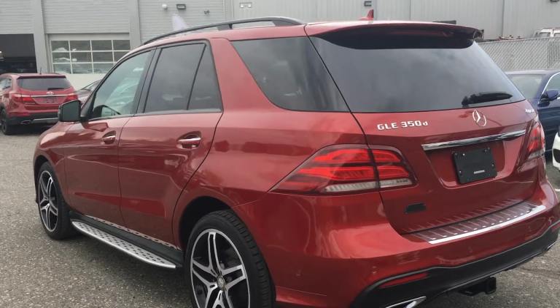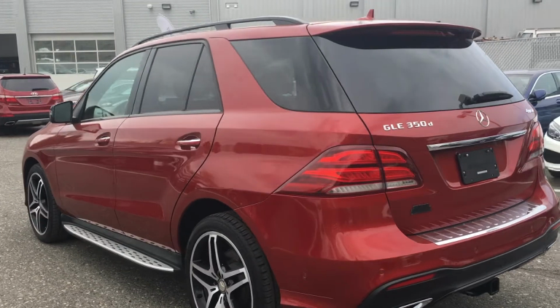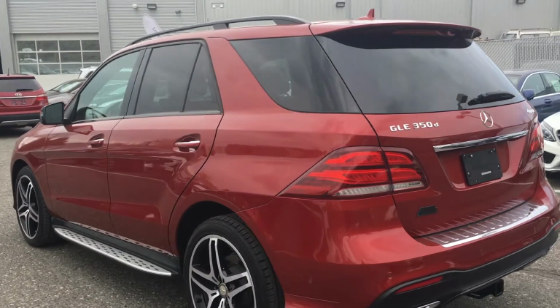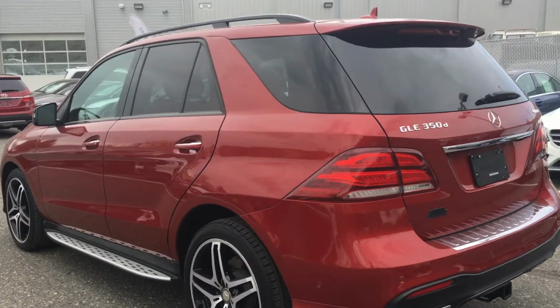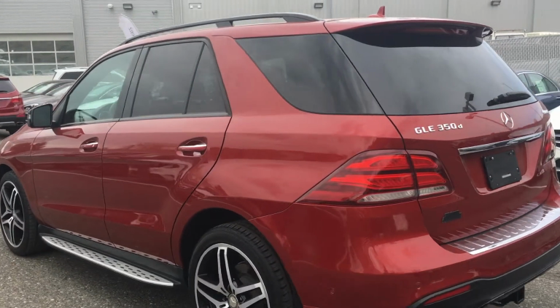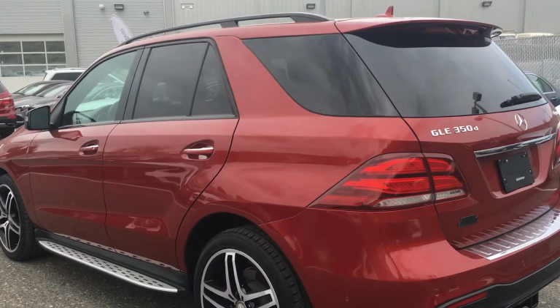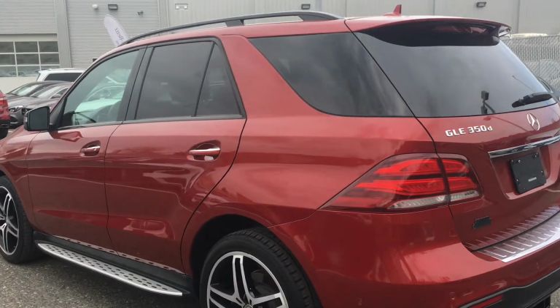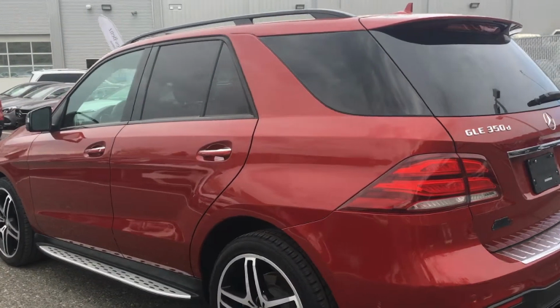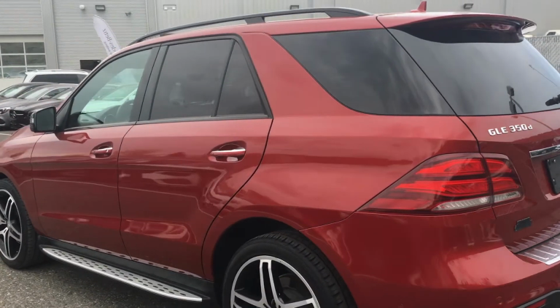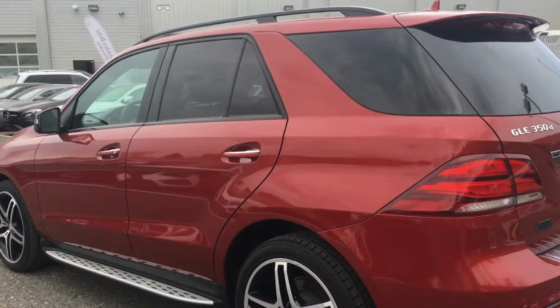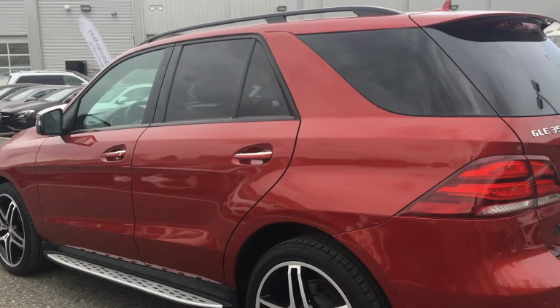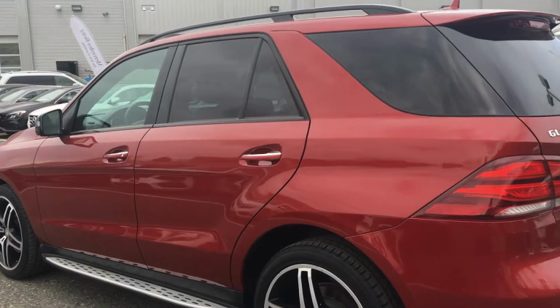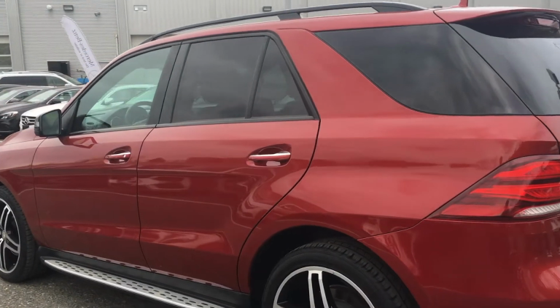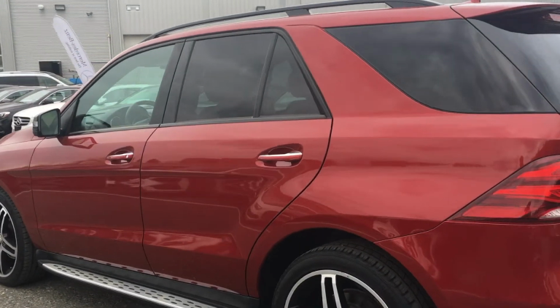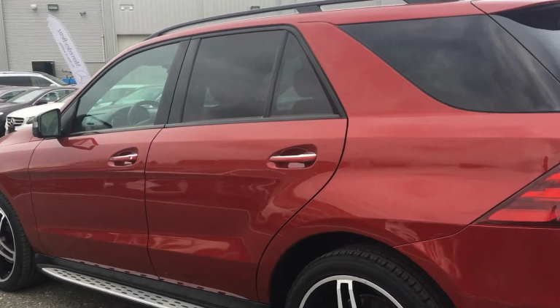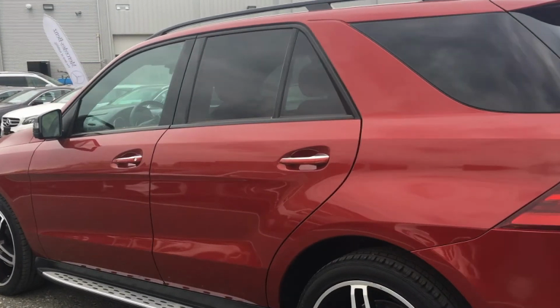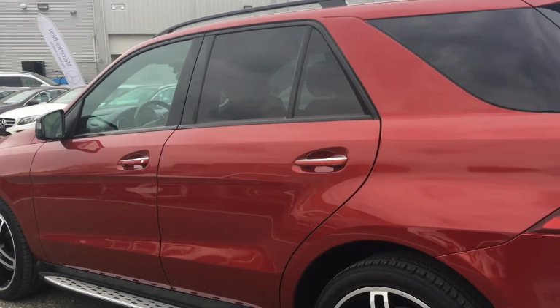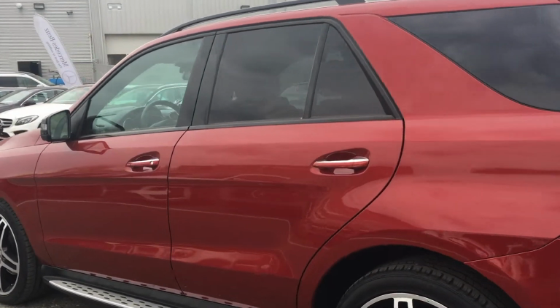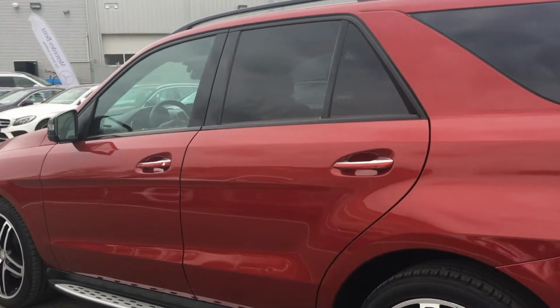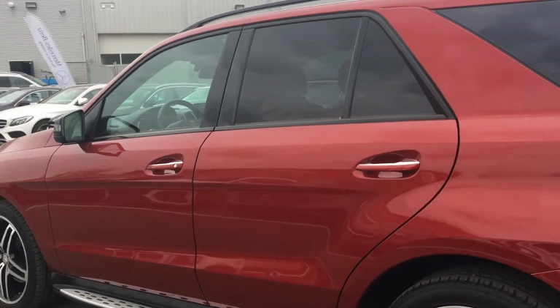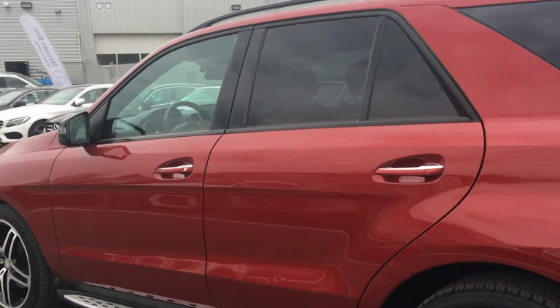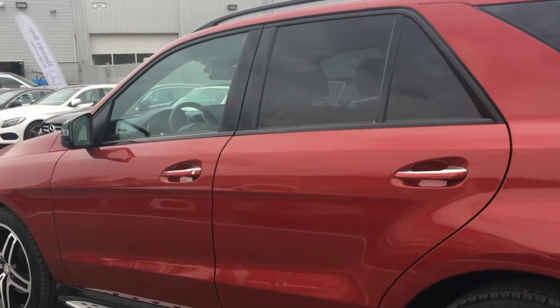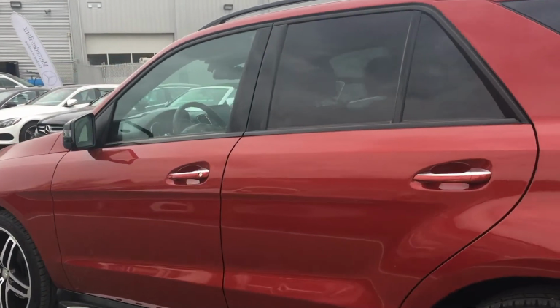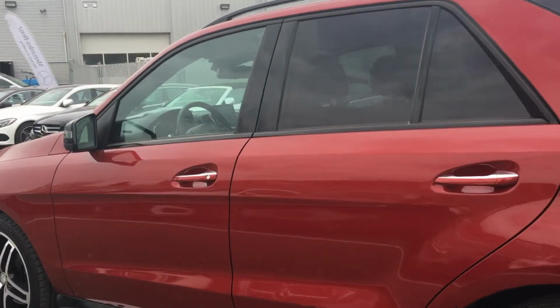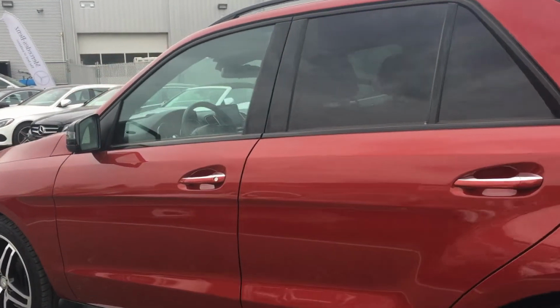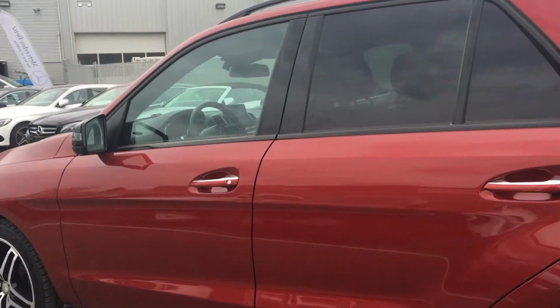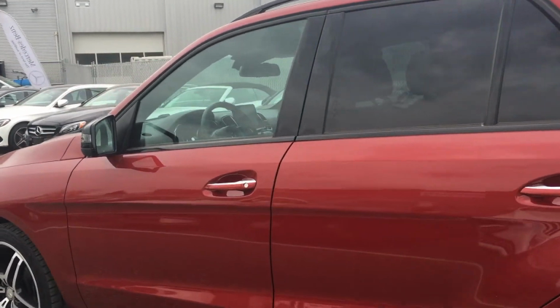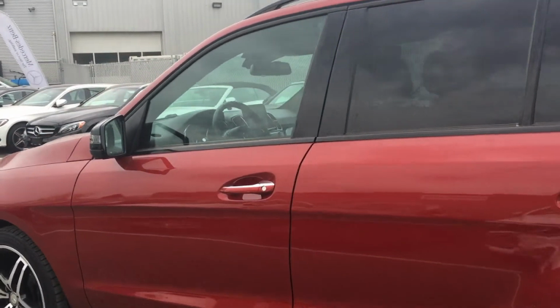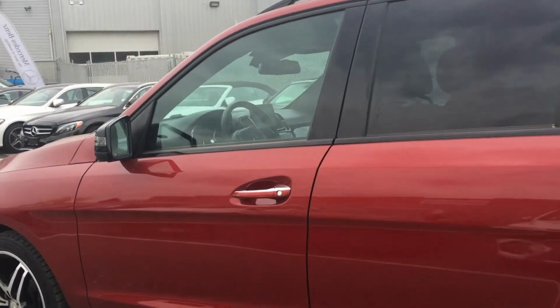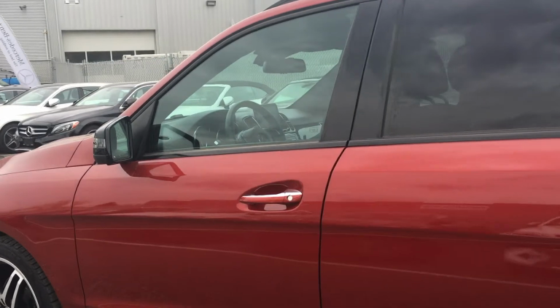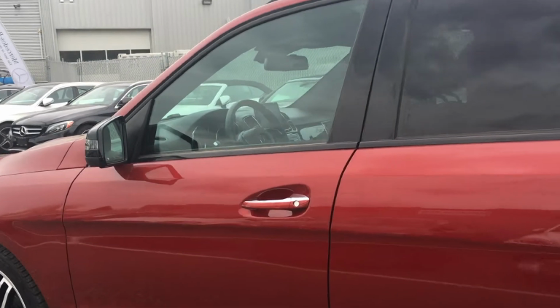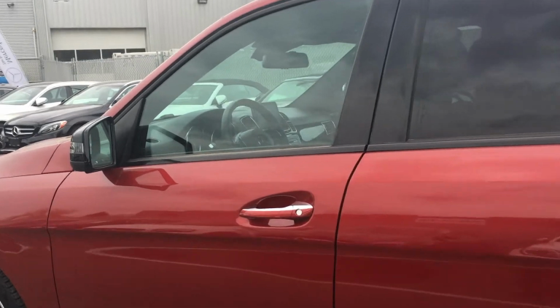We sold this vehicle new and the previous owner traded it in towards a convertible, so we gladly took it in on trade.